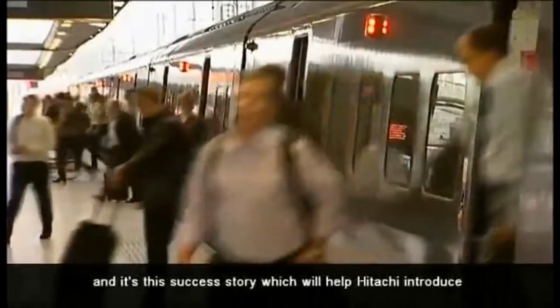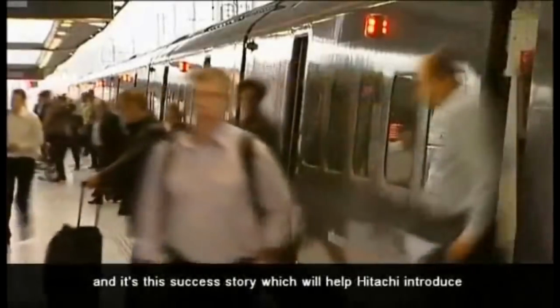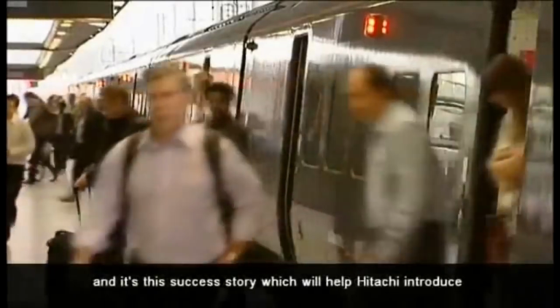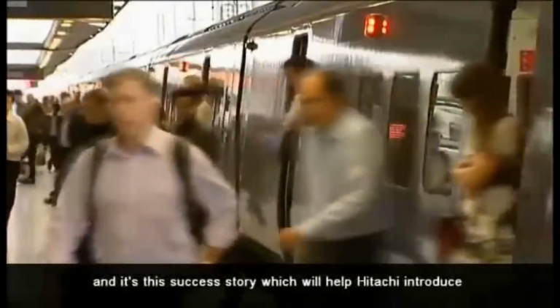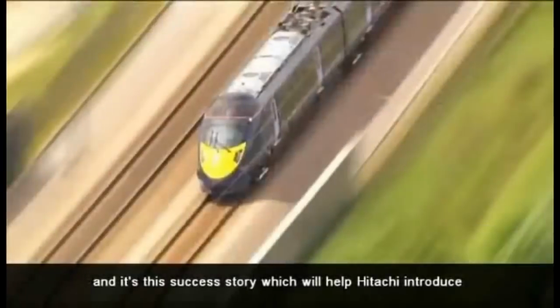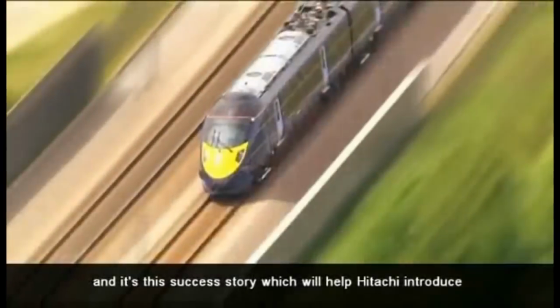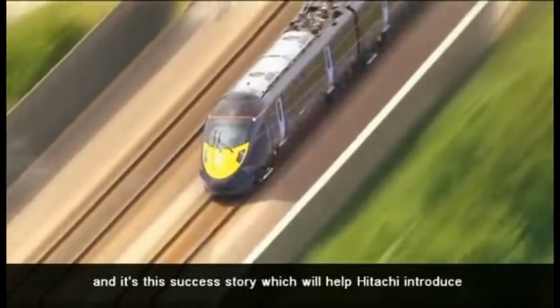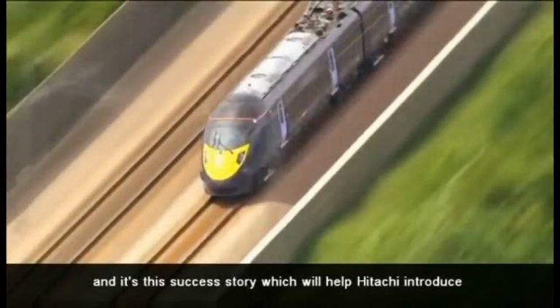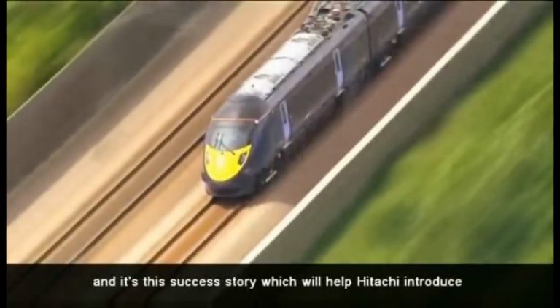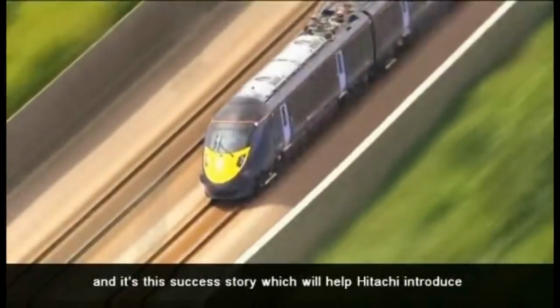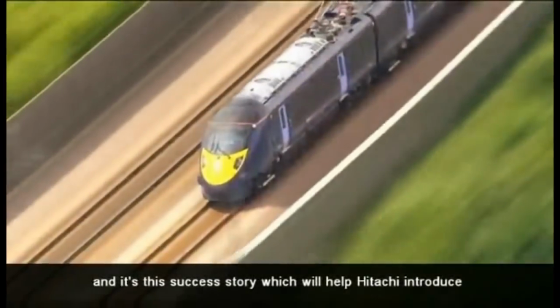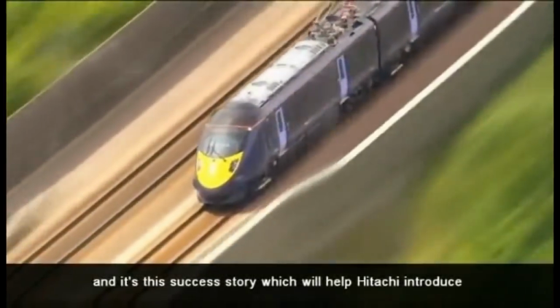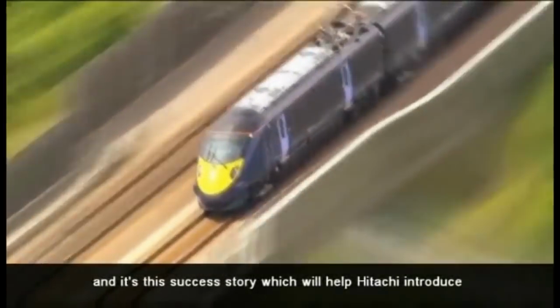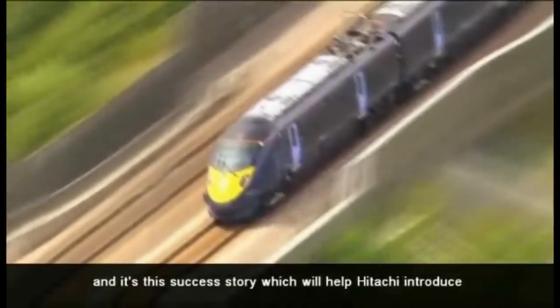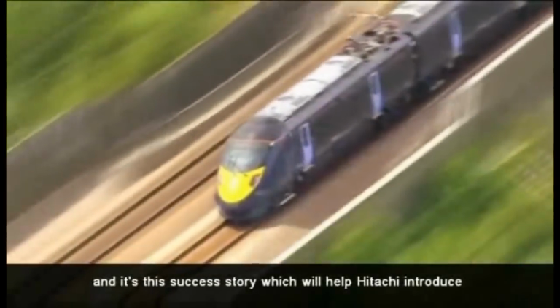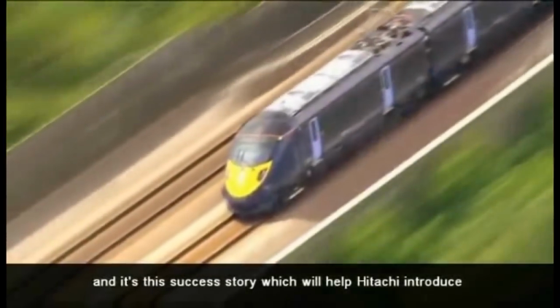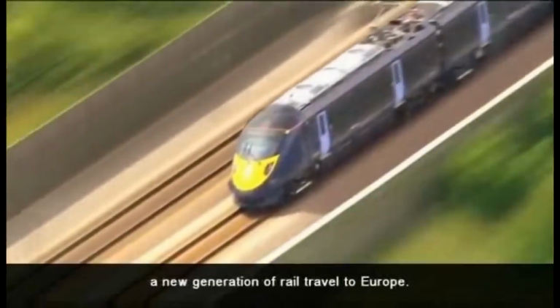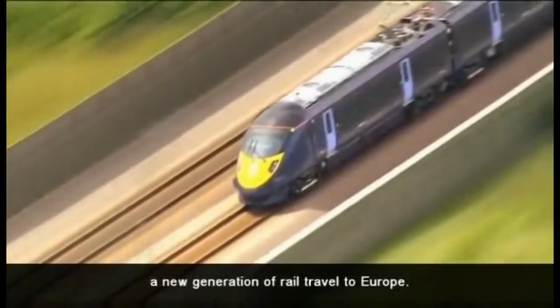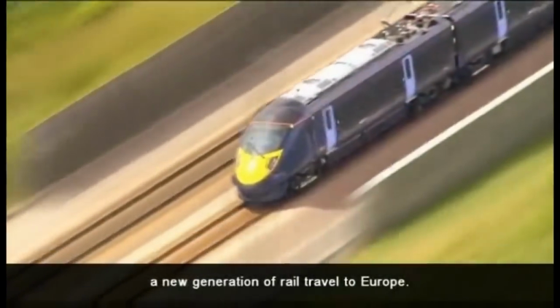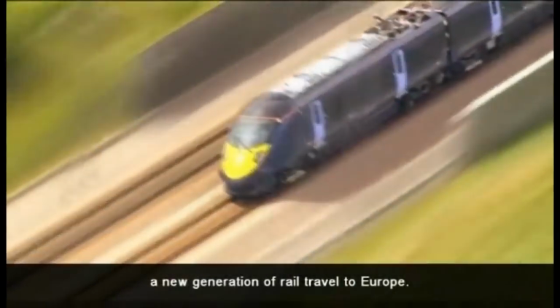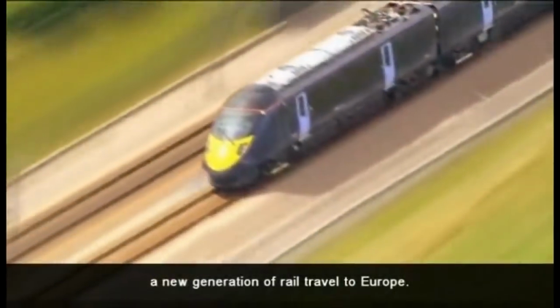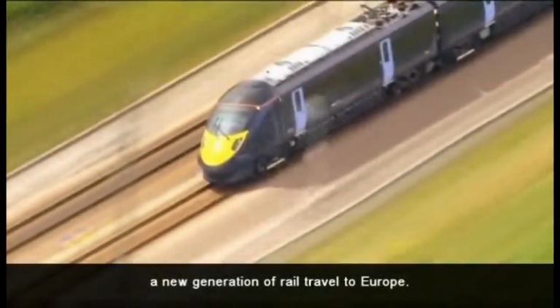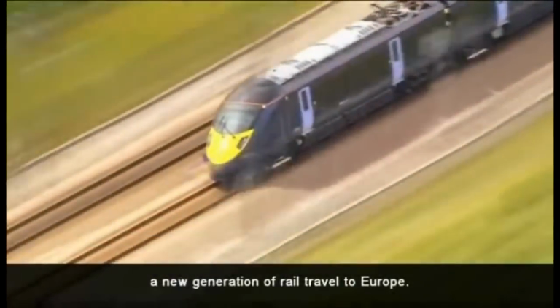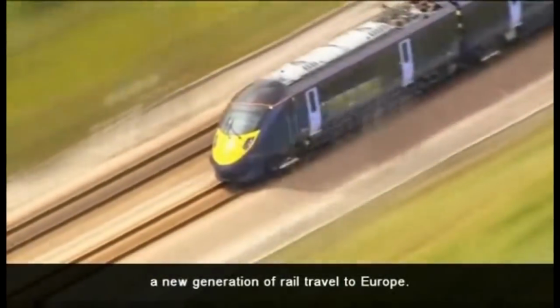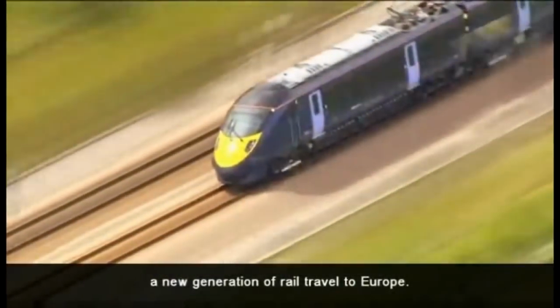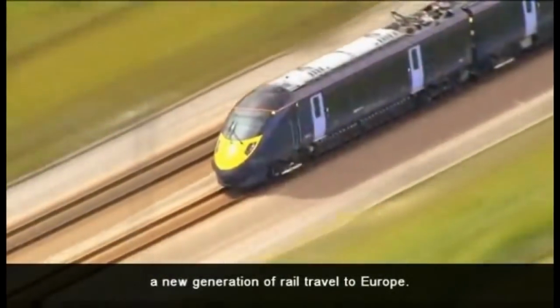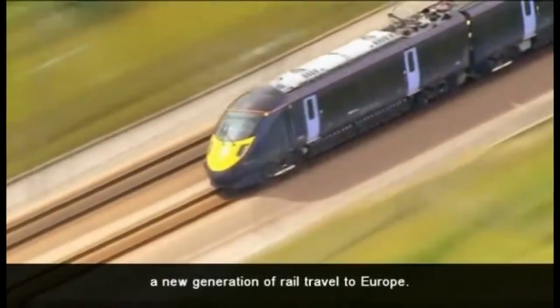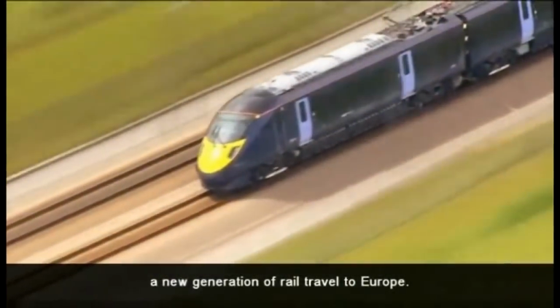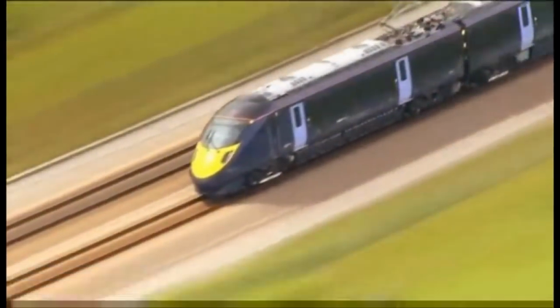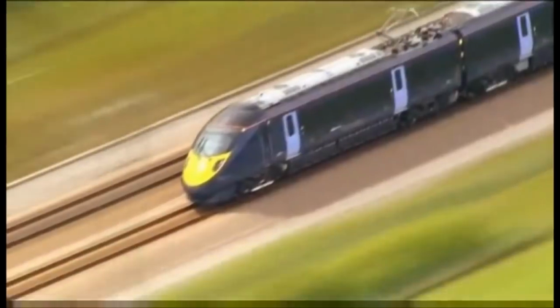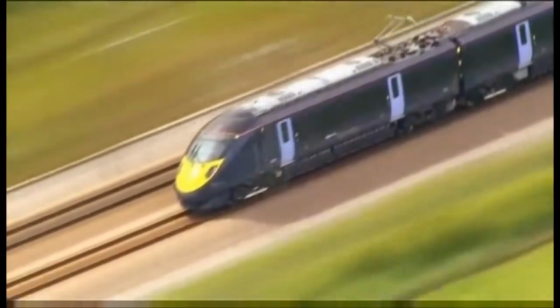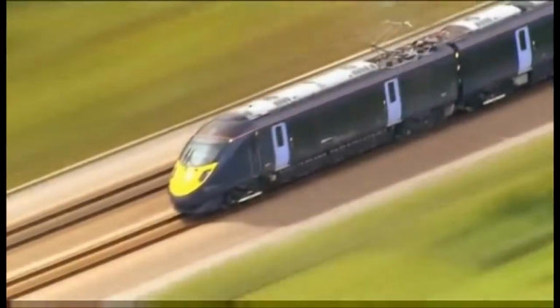And it's this success story which will help Hitachi introduce a new generation of rail travel to Europe.